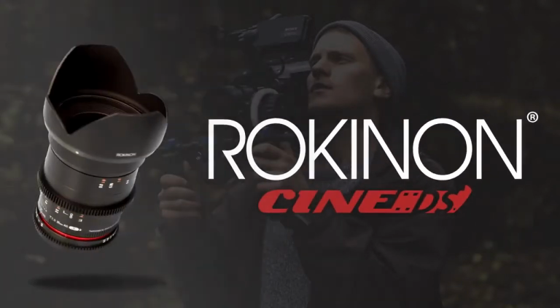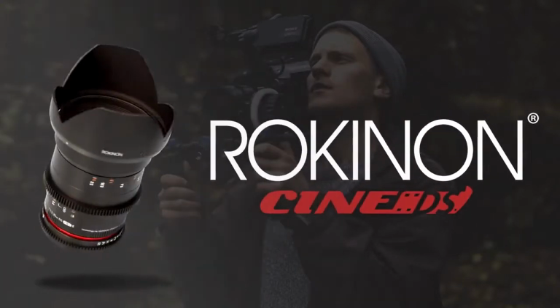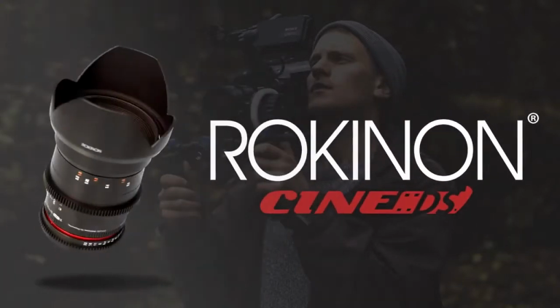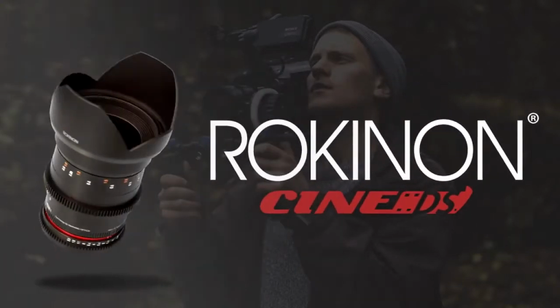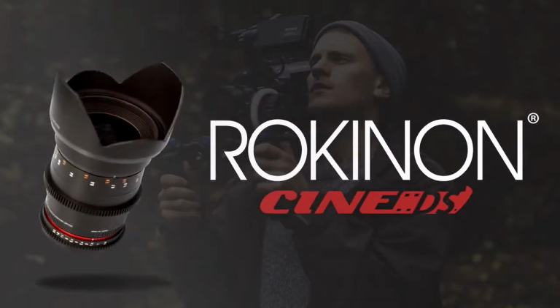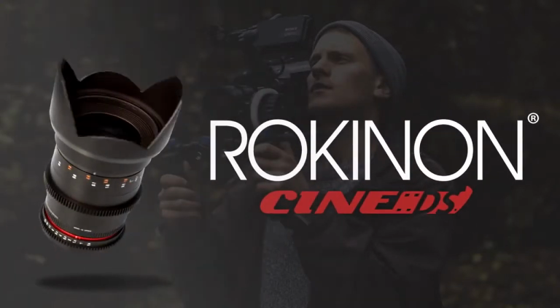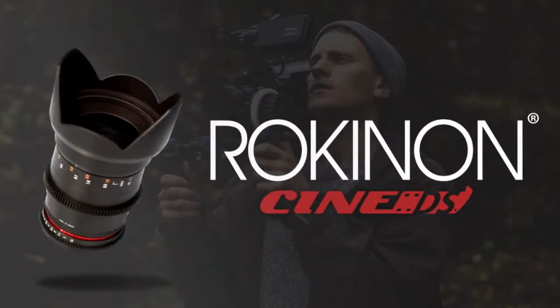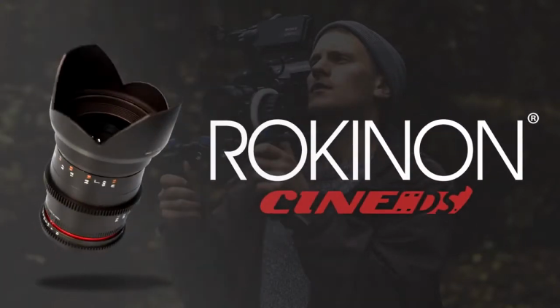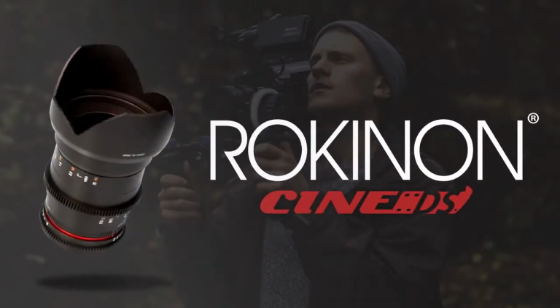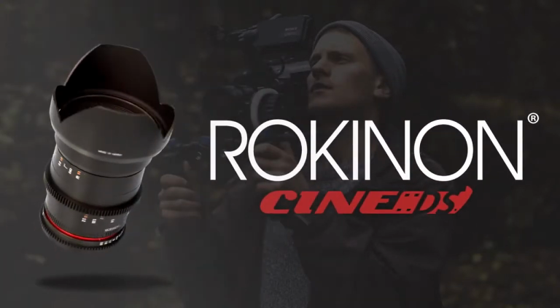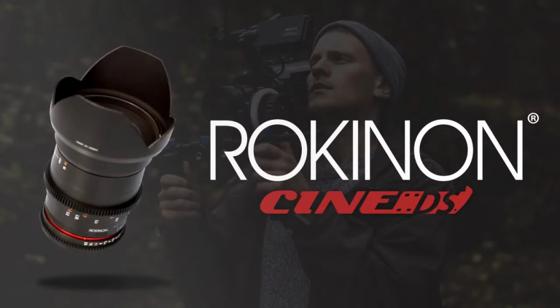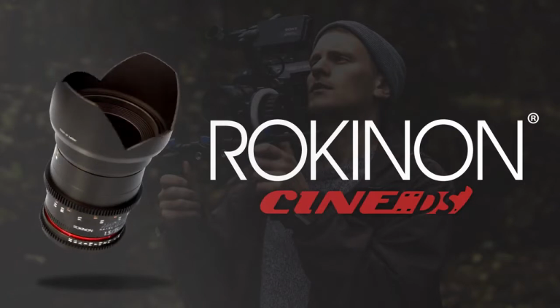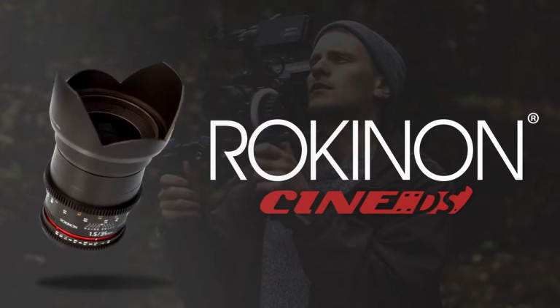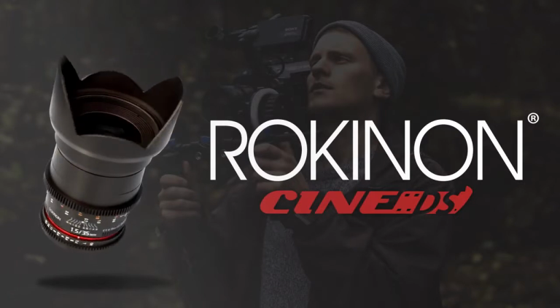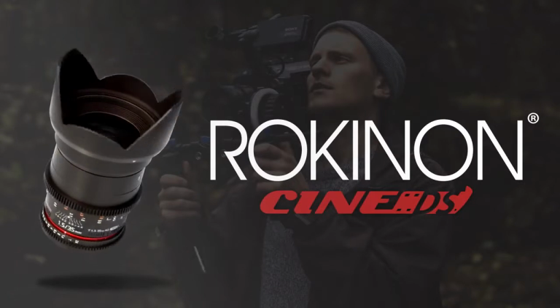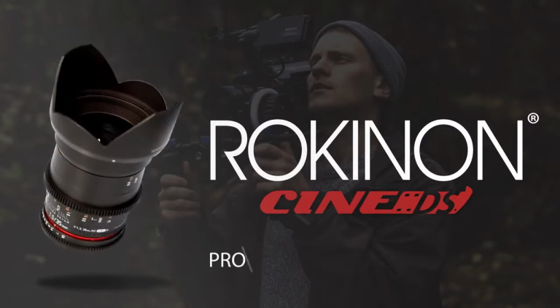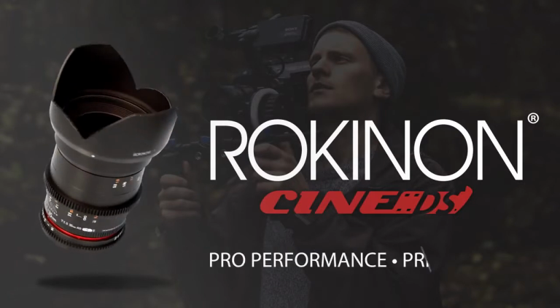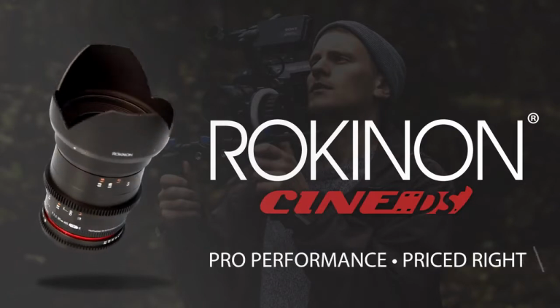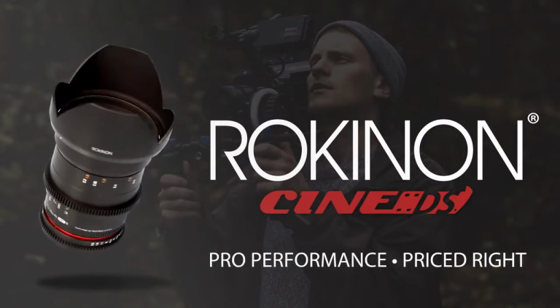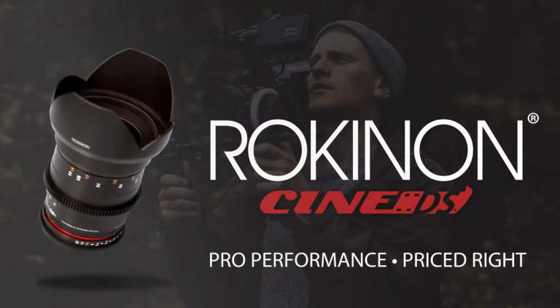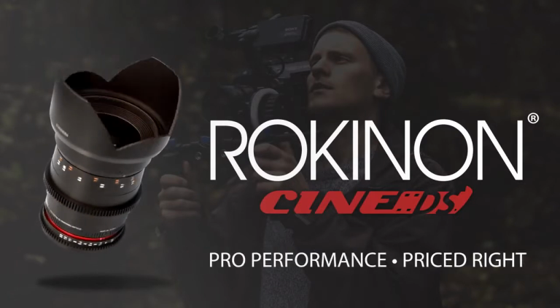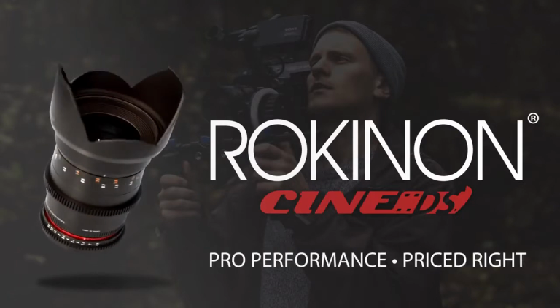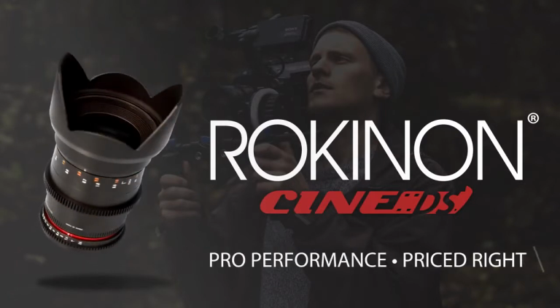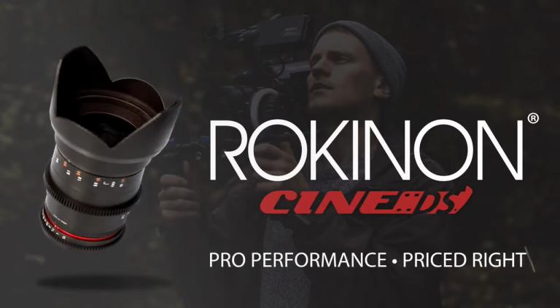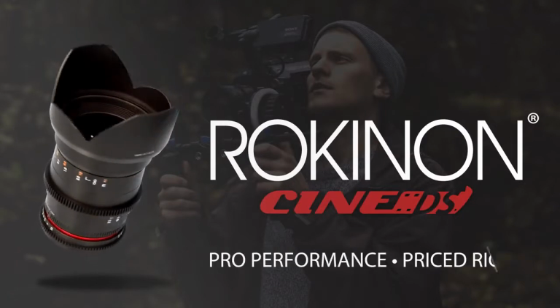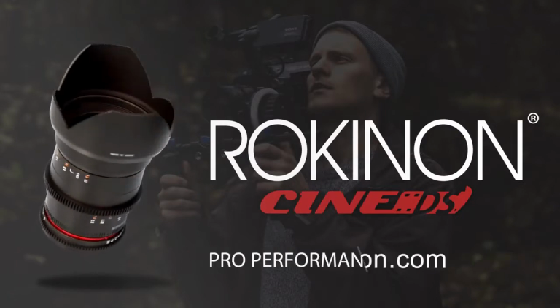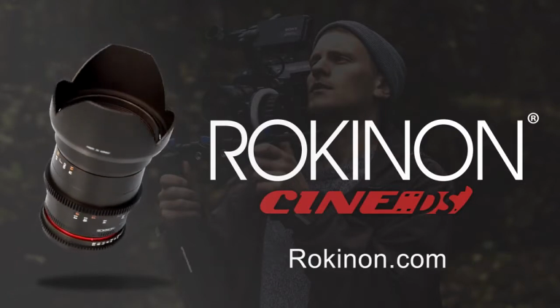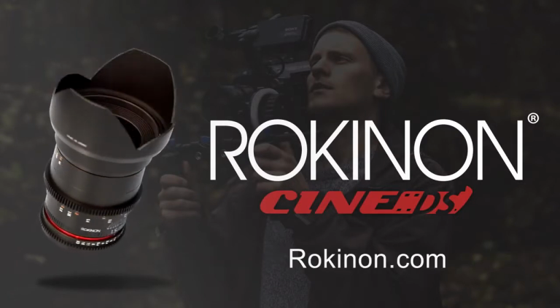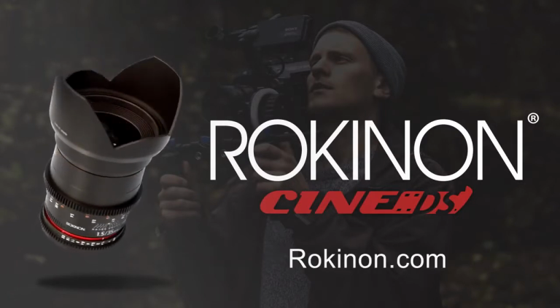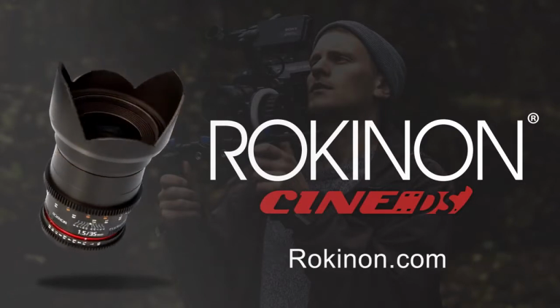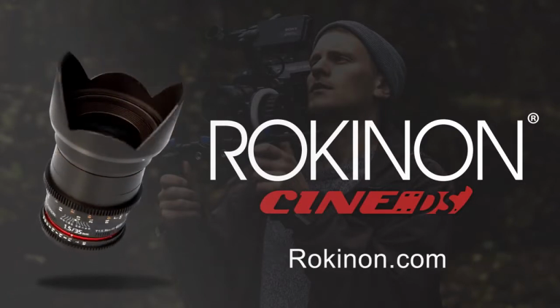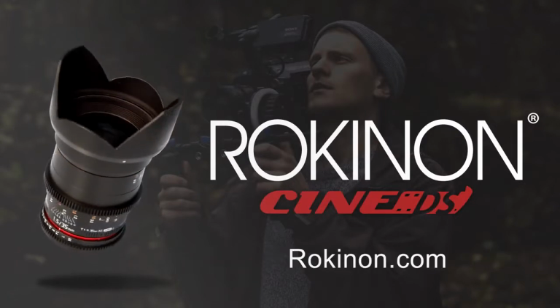Rokinon Cine DS lenses. Pro performance. Priced right. Rokinon.com